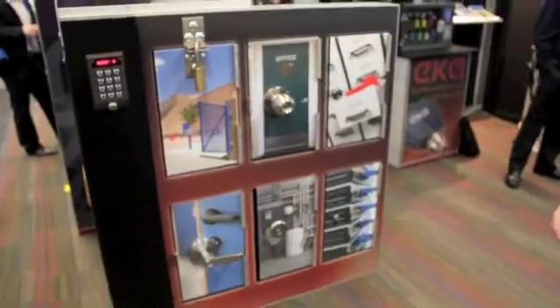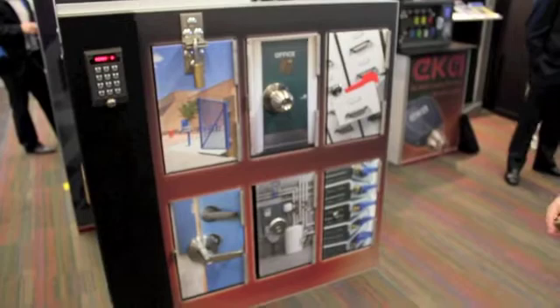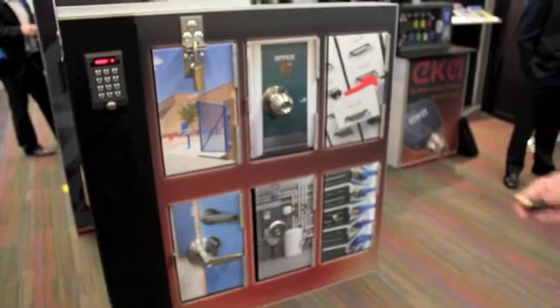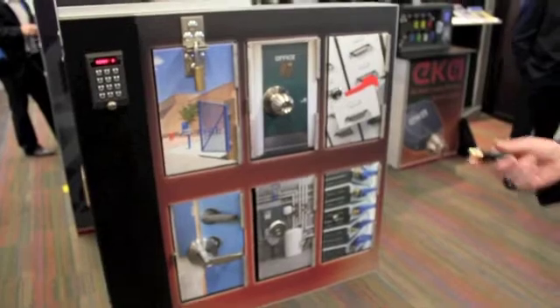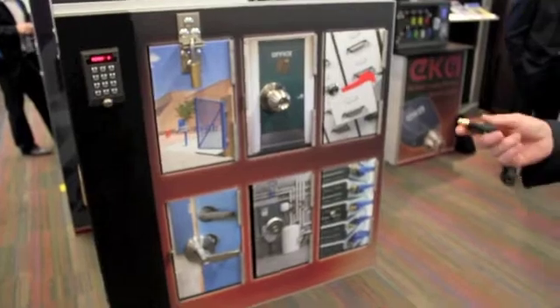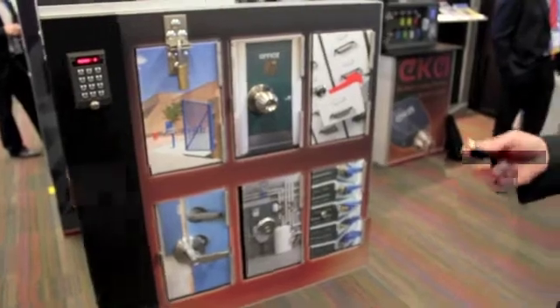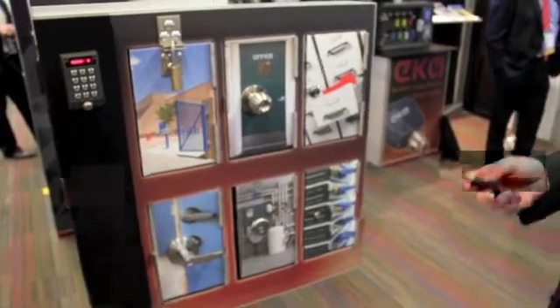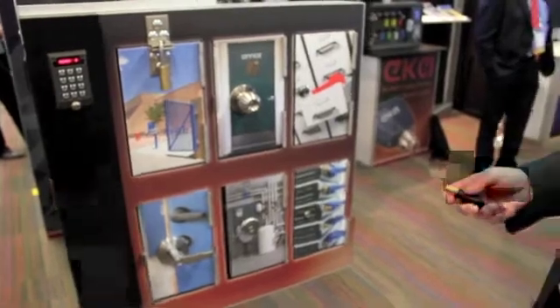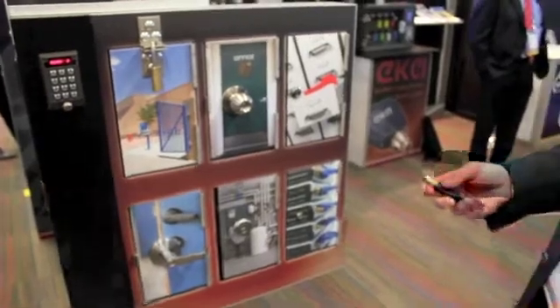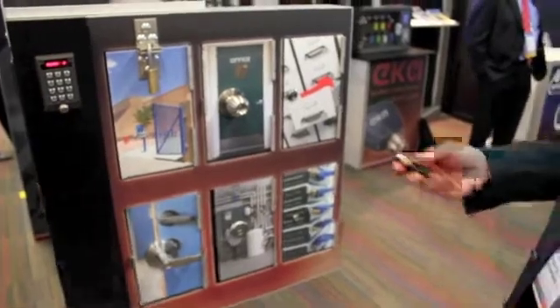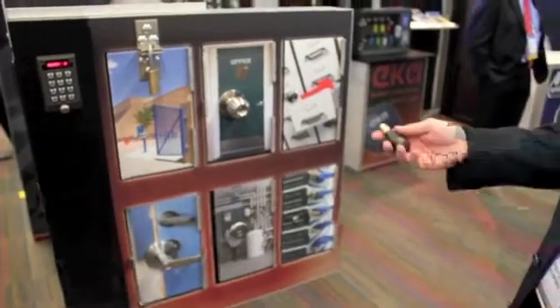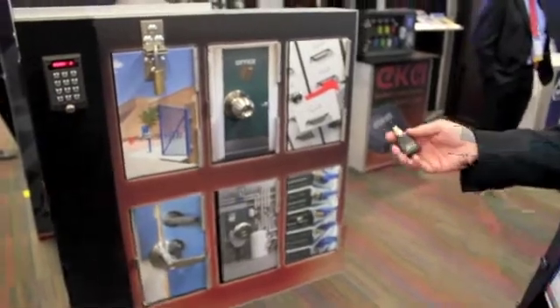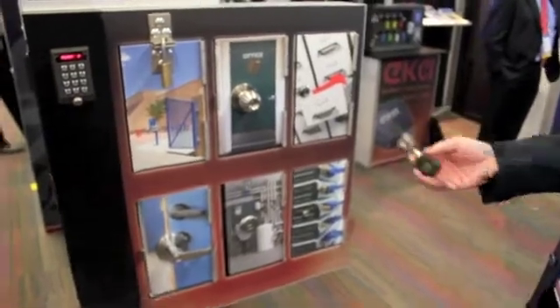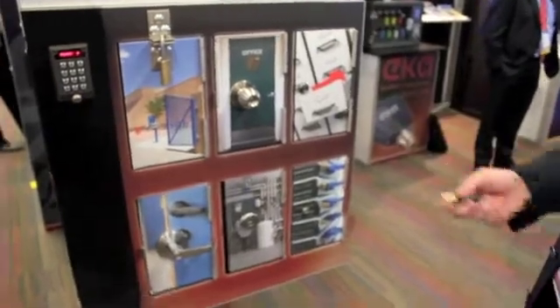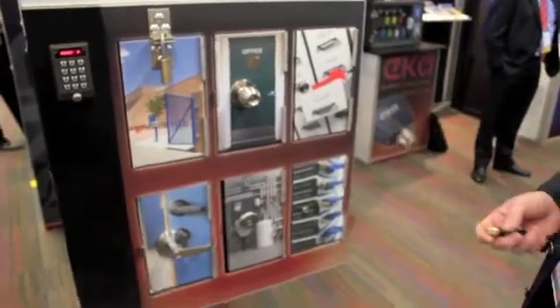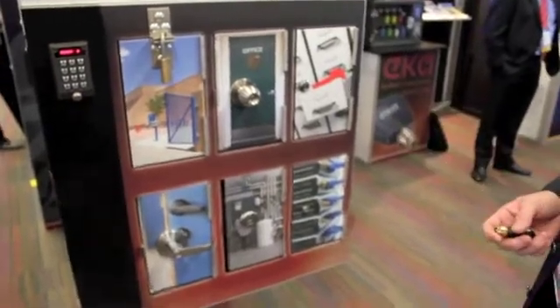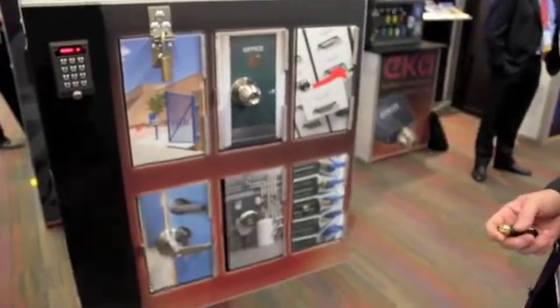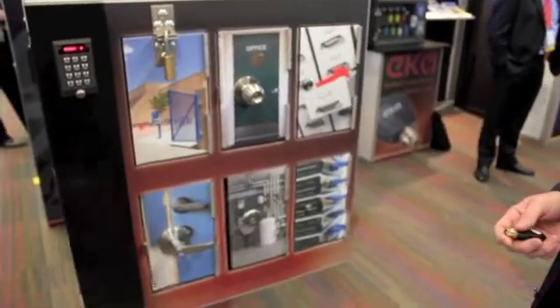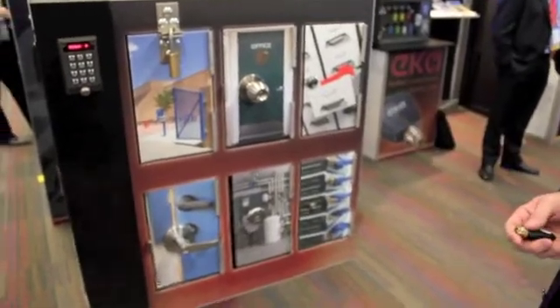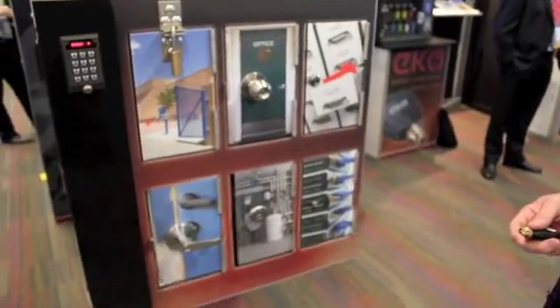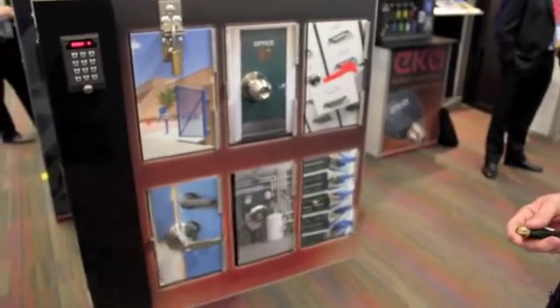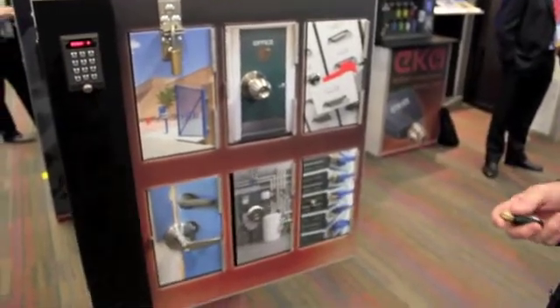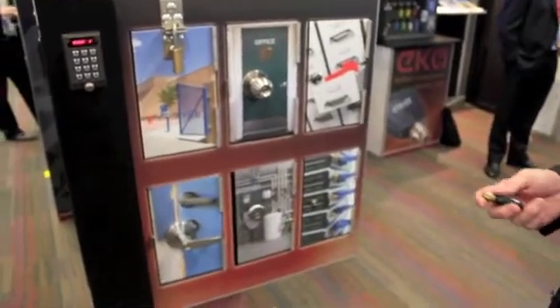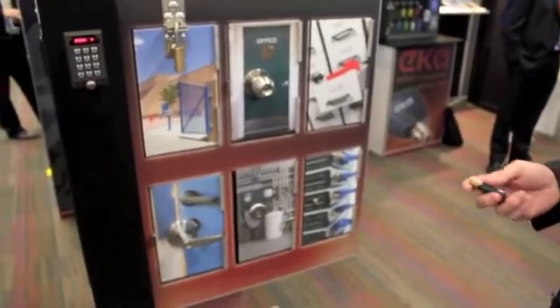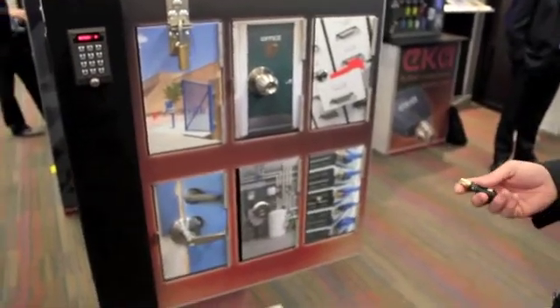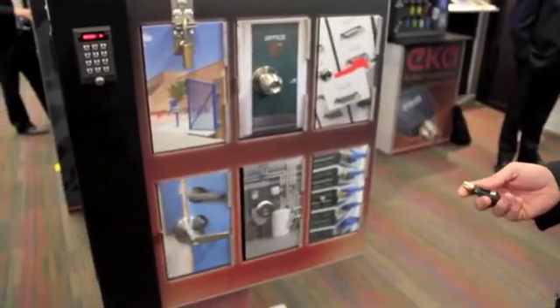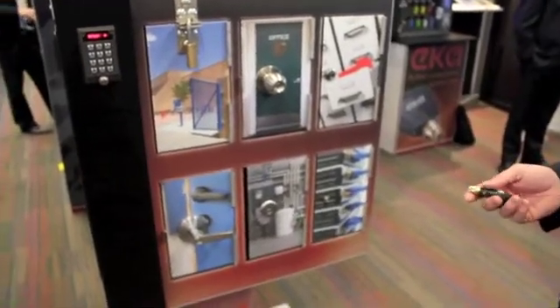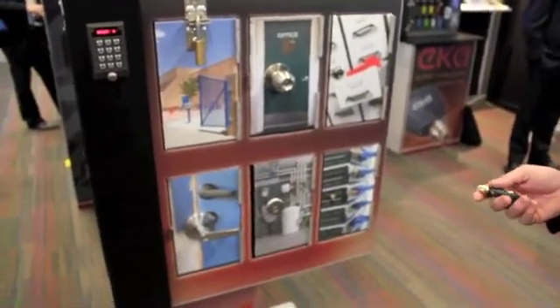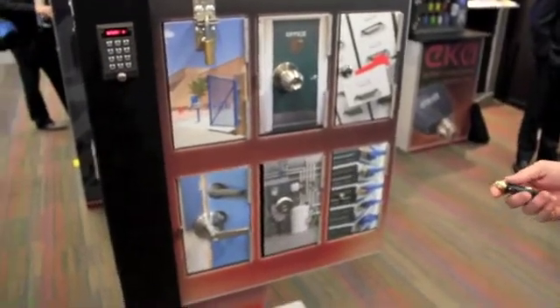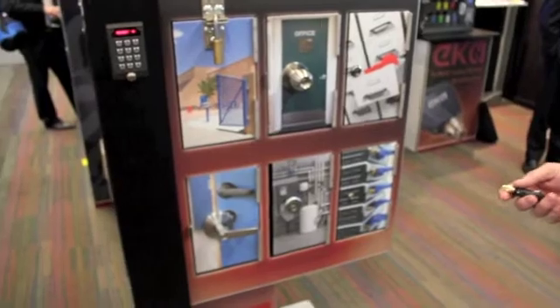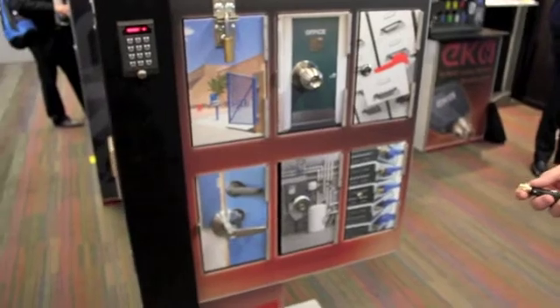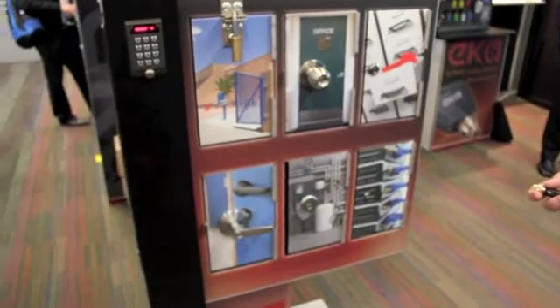The Sidelock system is manufactured in the US. It's access control without any wiring.